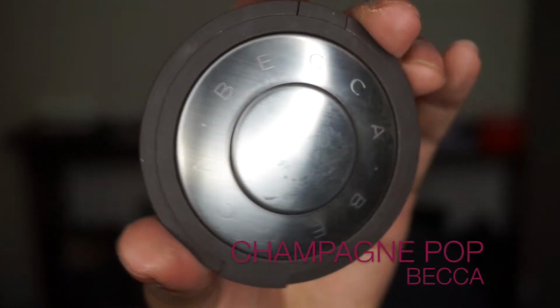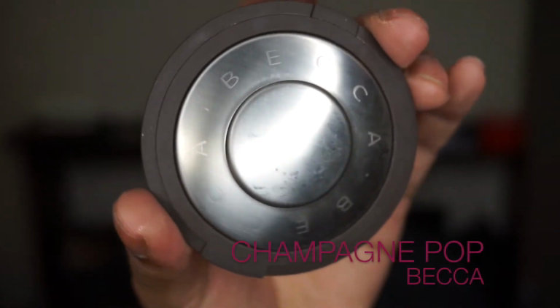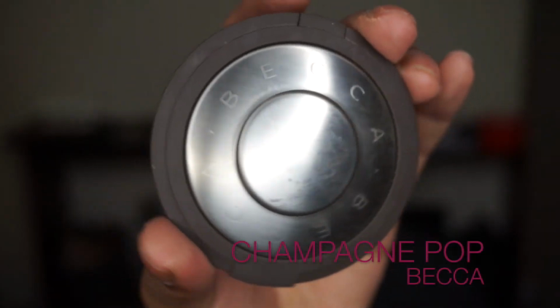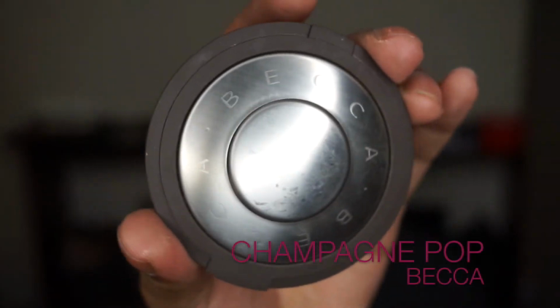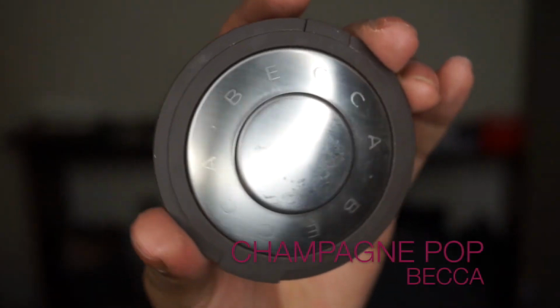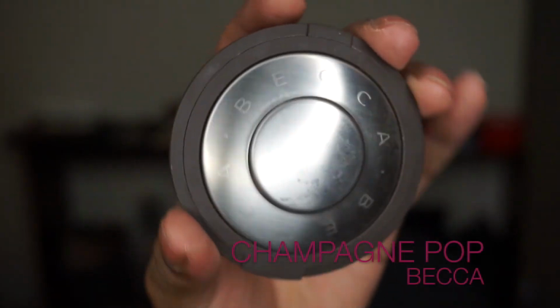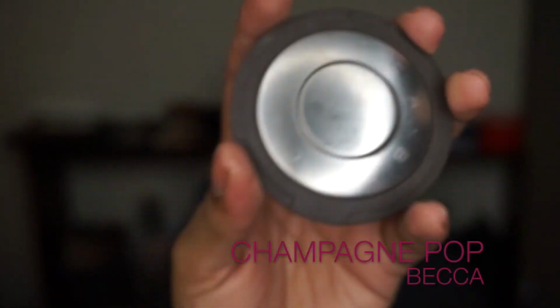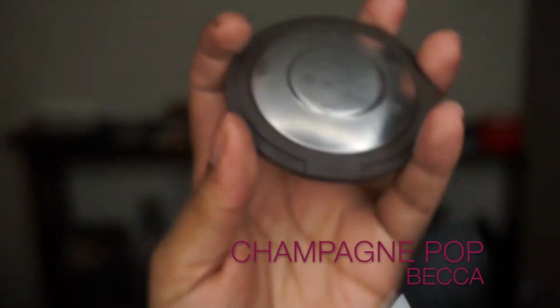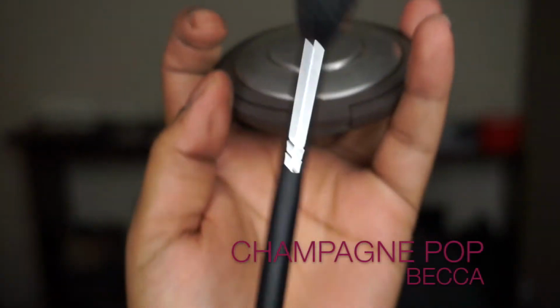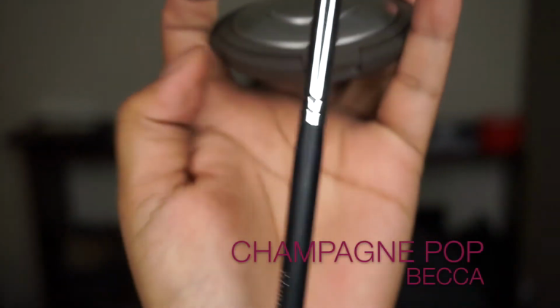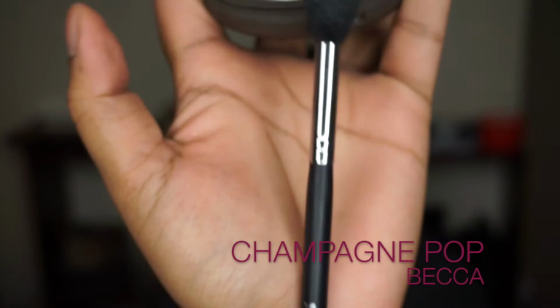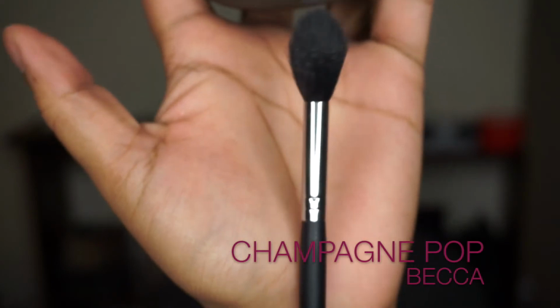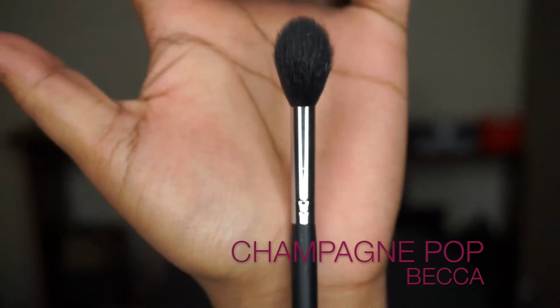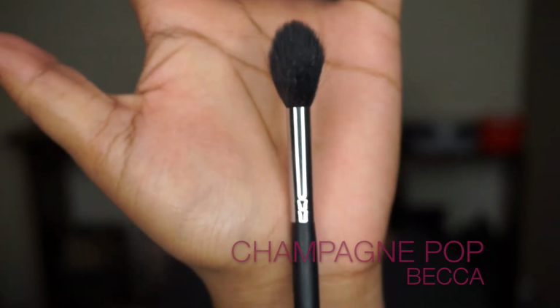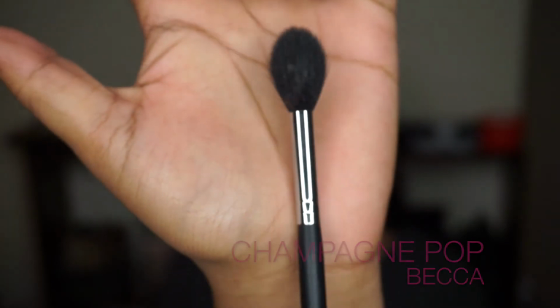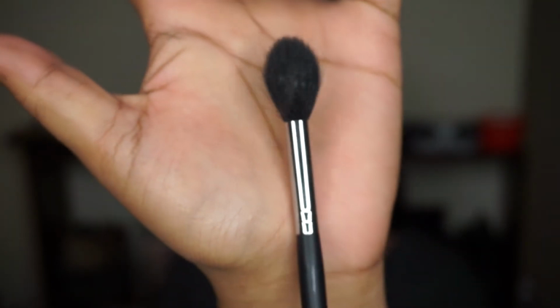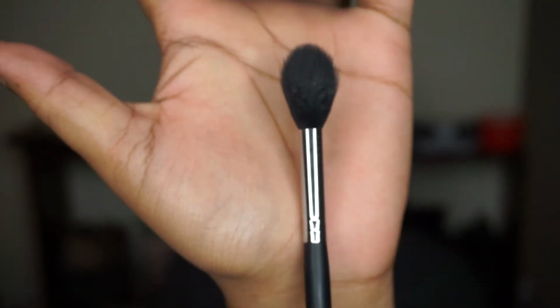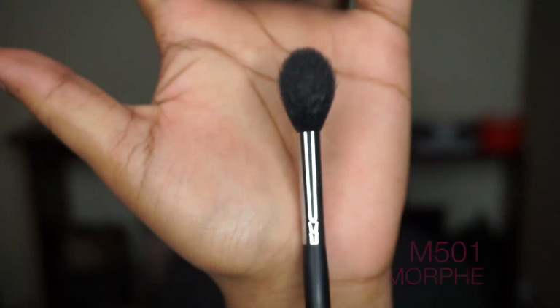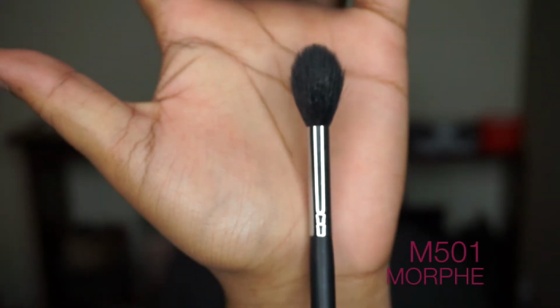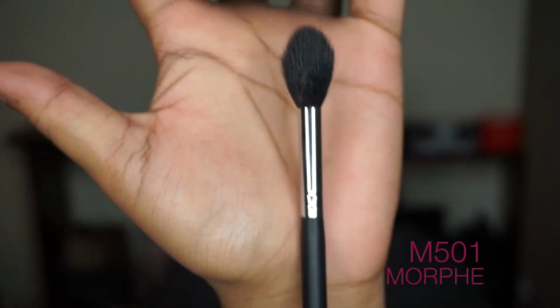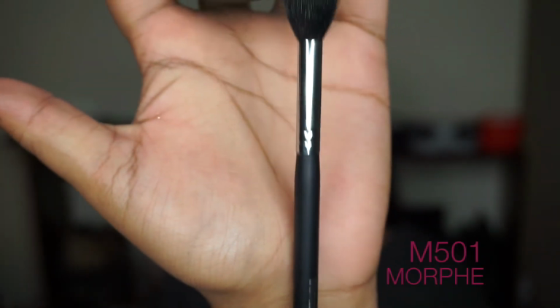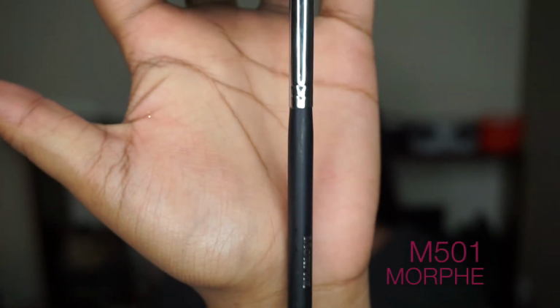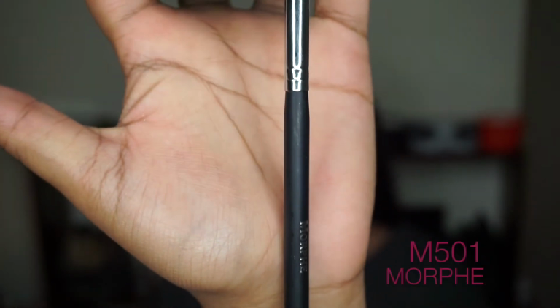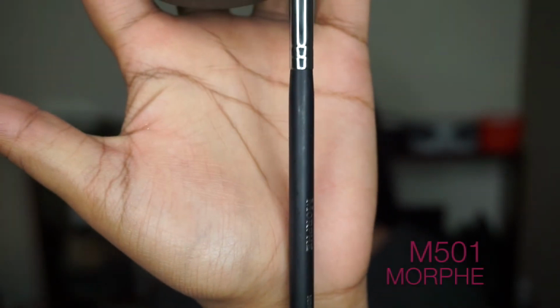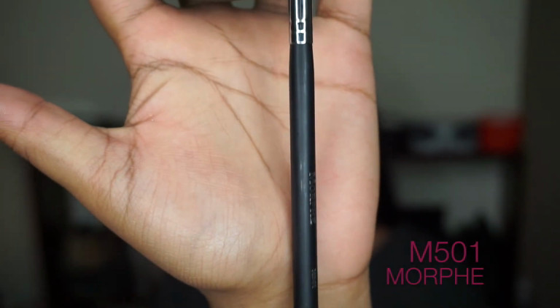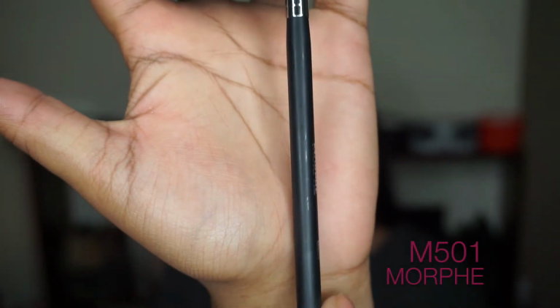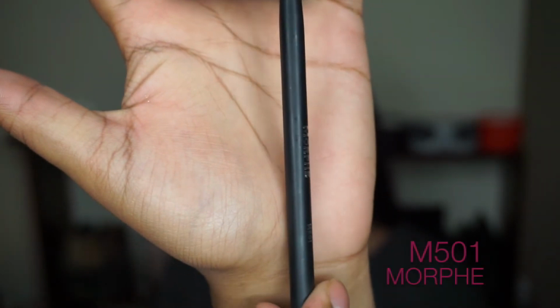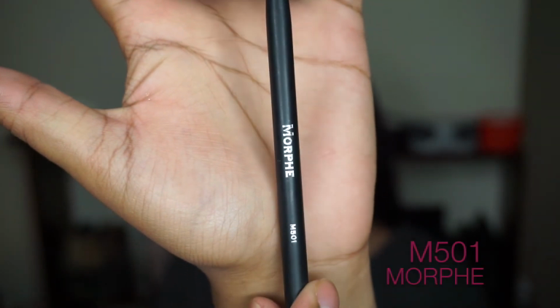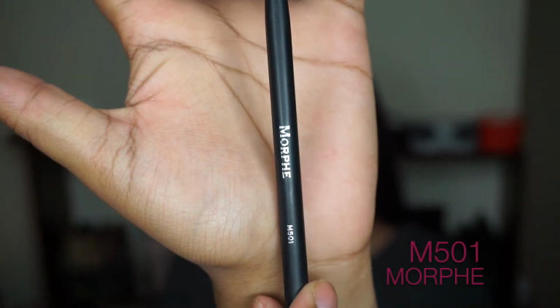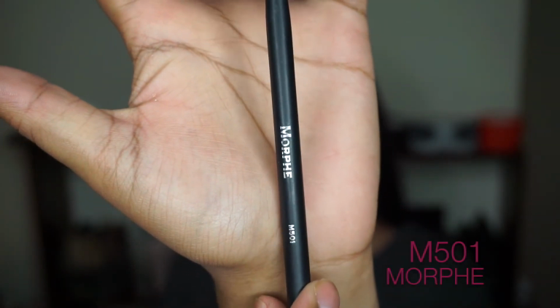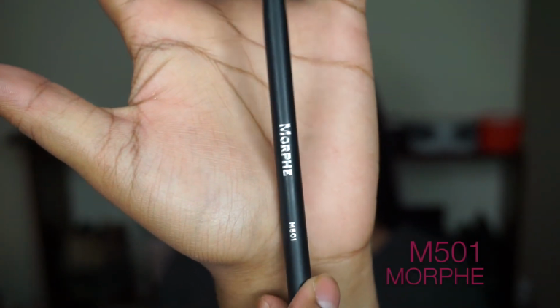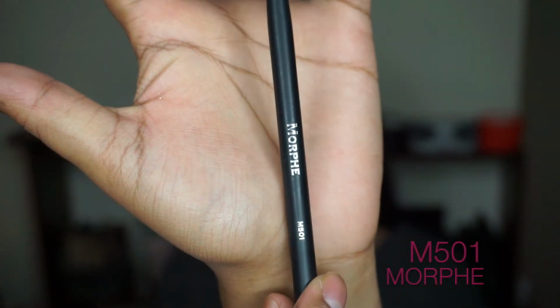To give the face a glow, I'm going to use Becca Champagne Pop and my Morphe M501 highlighting brush.